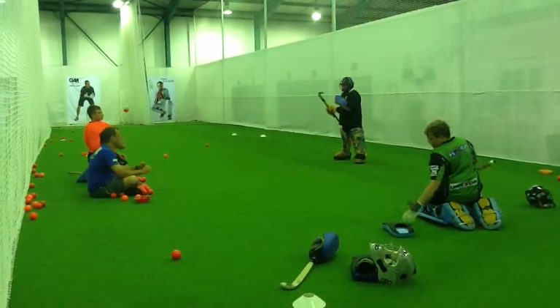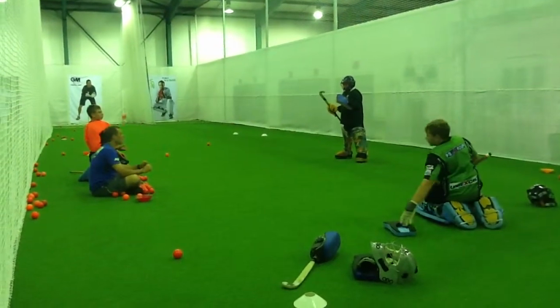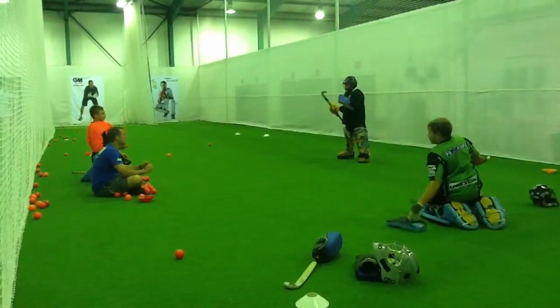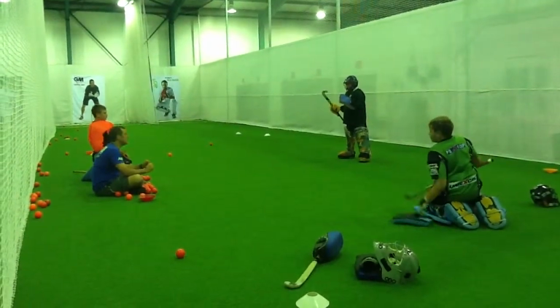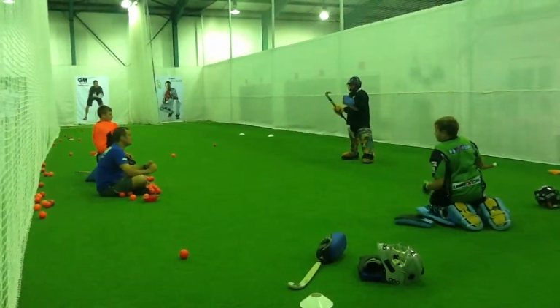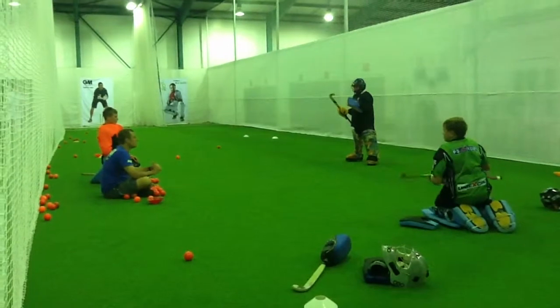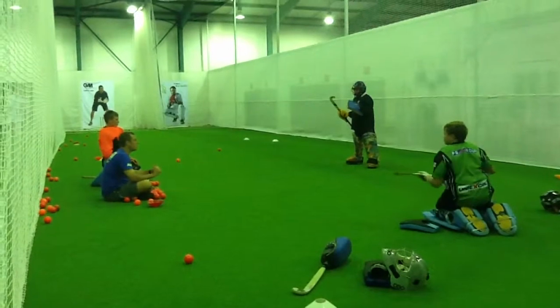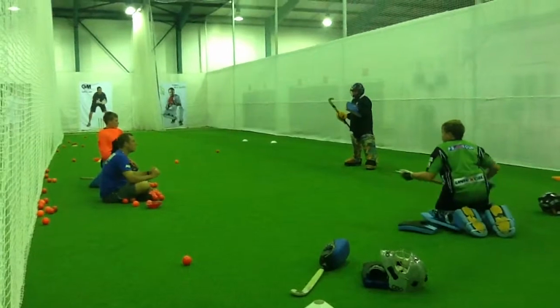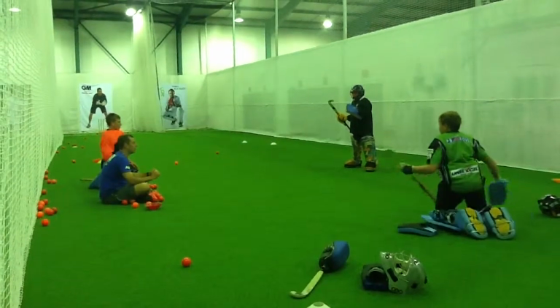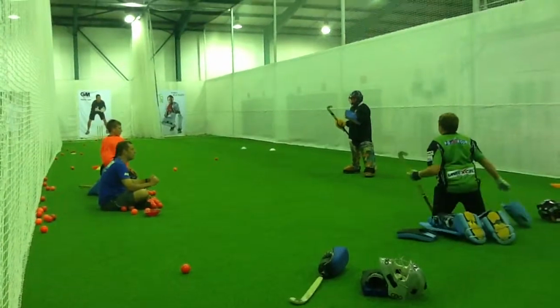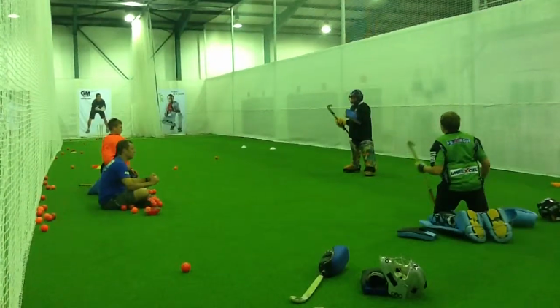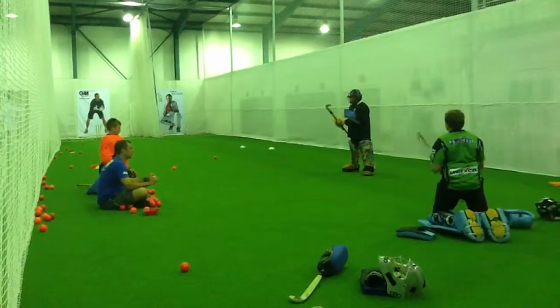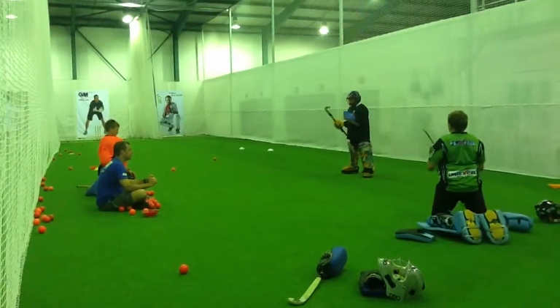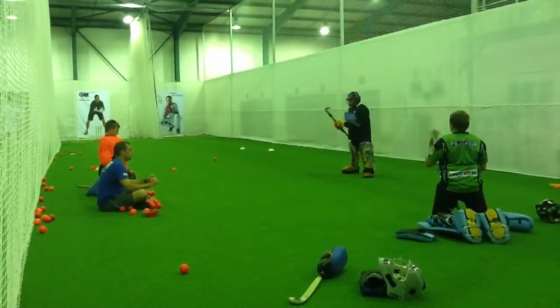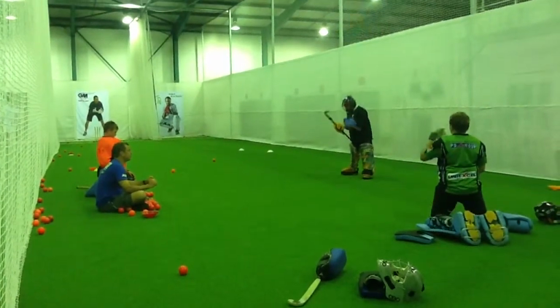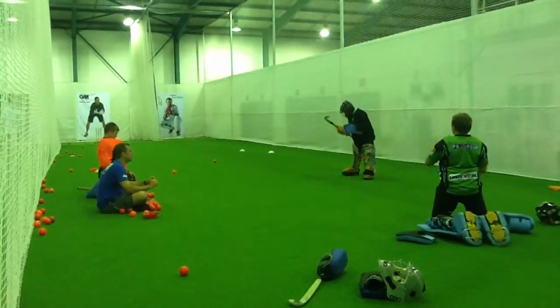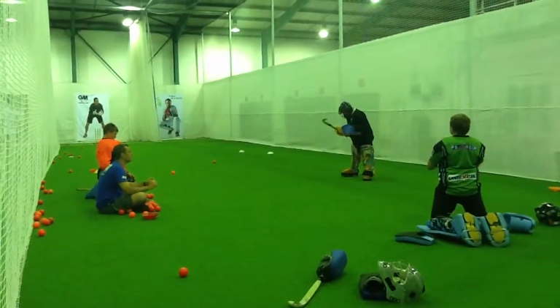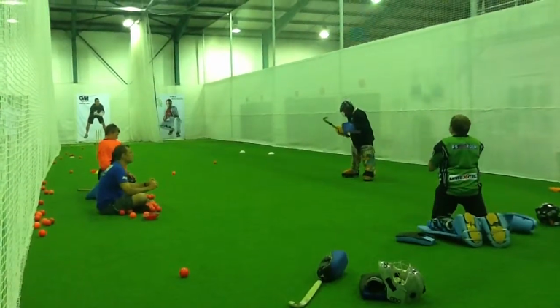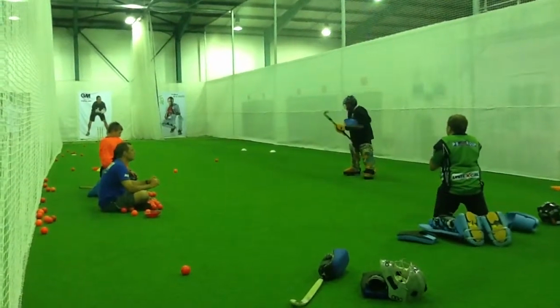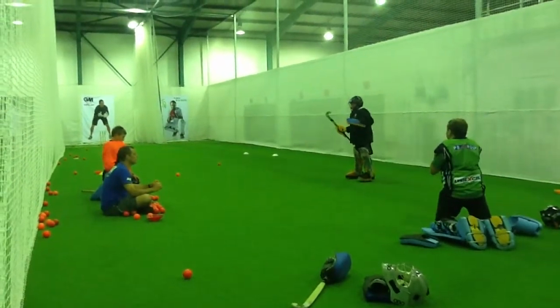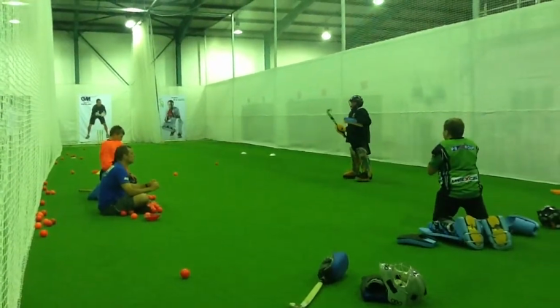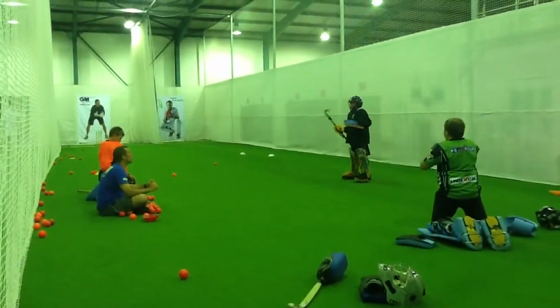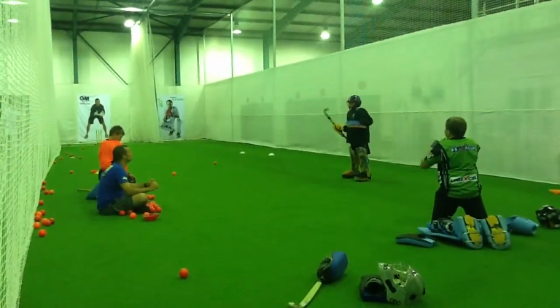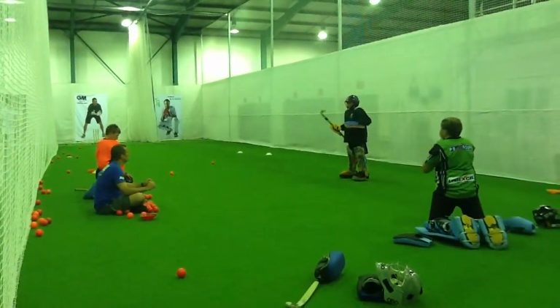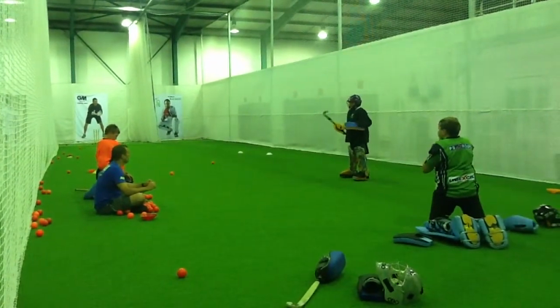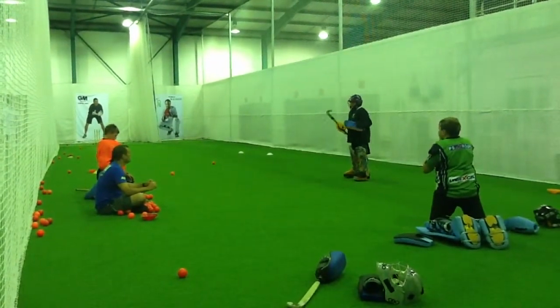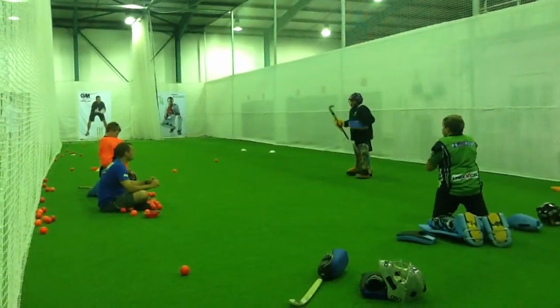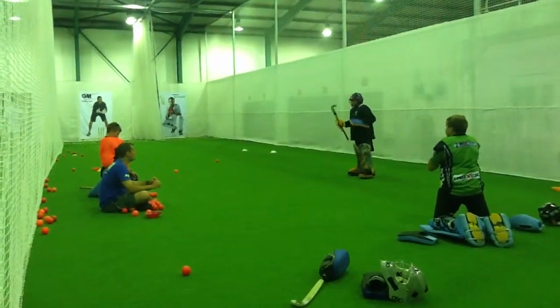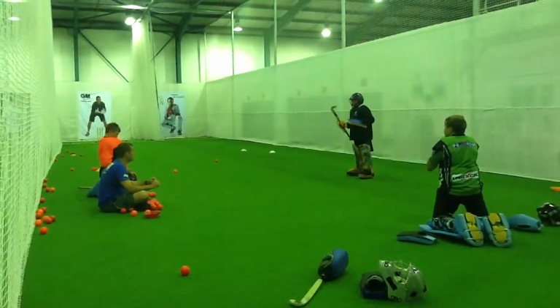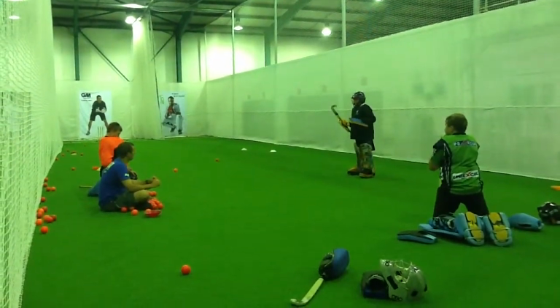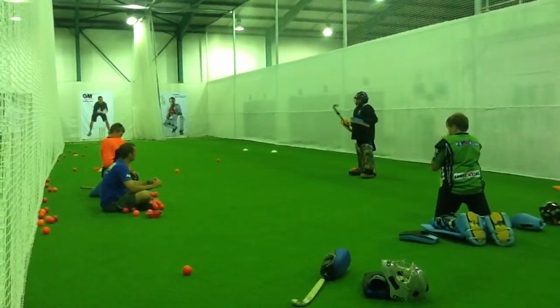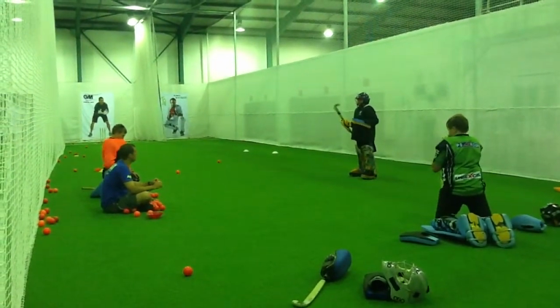What direction is your right foot pointing? I mean, your left foot pointing. There we go. You're waiting for it.